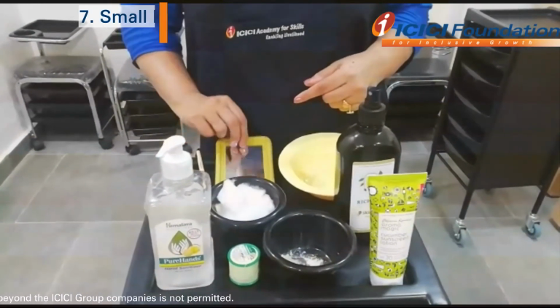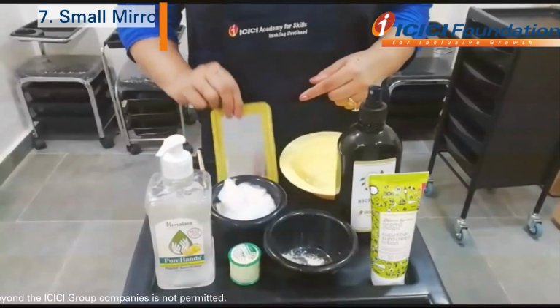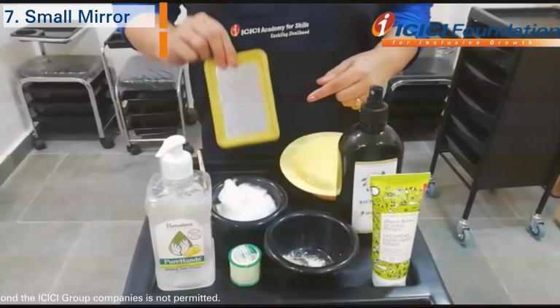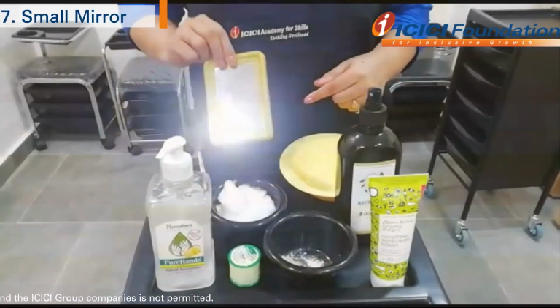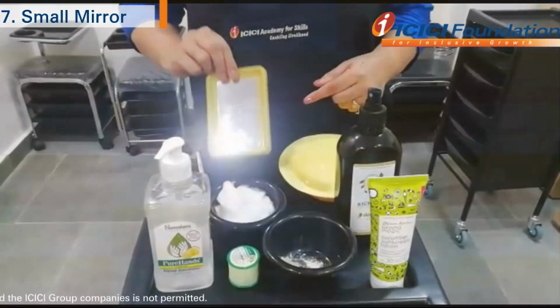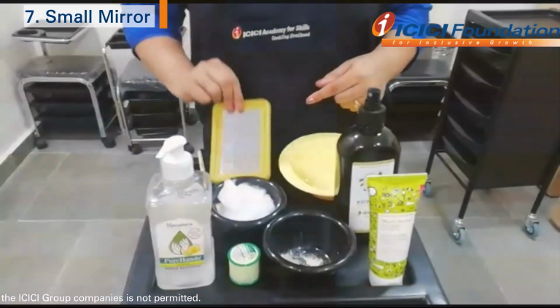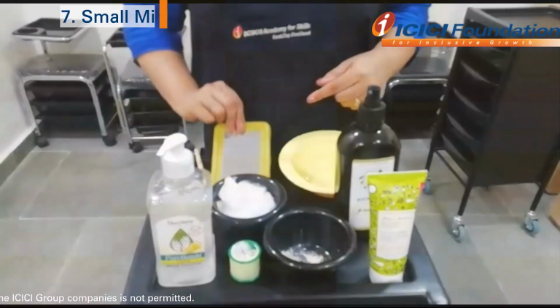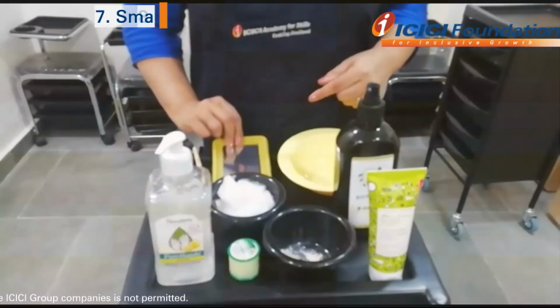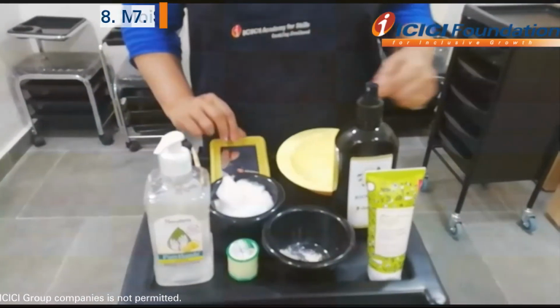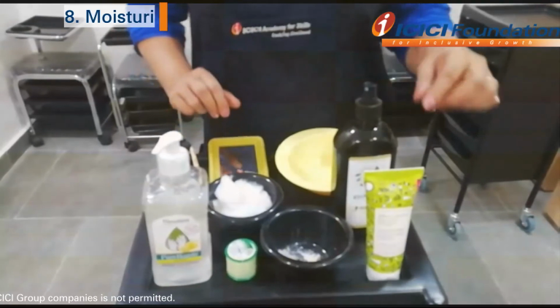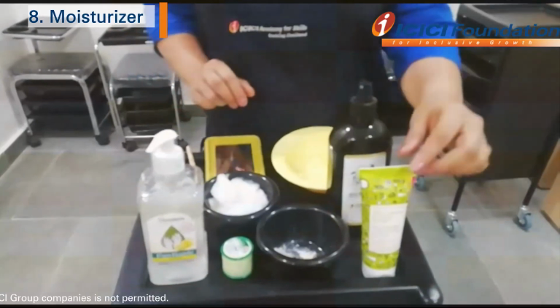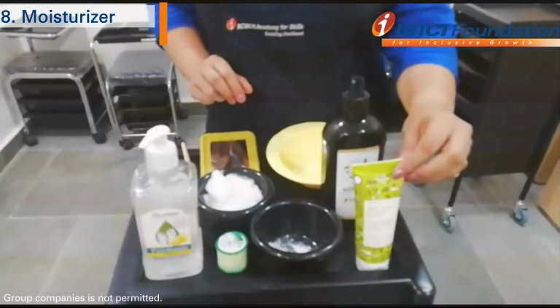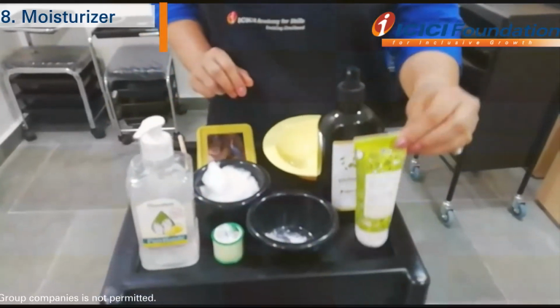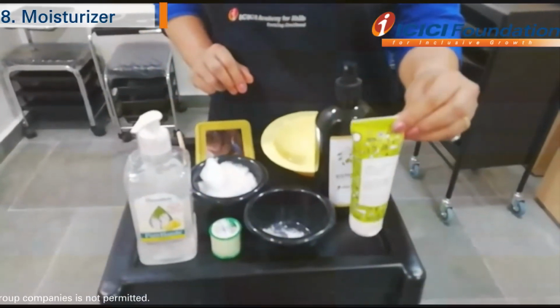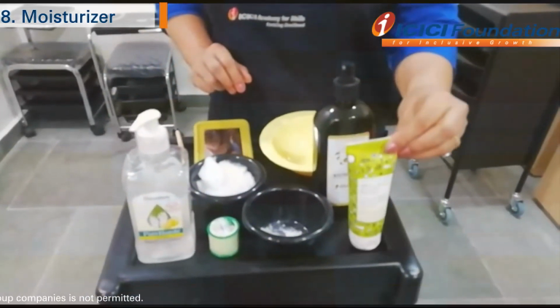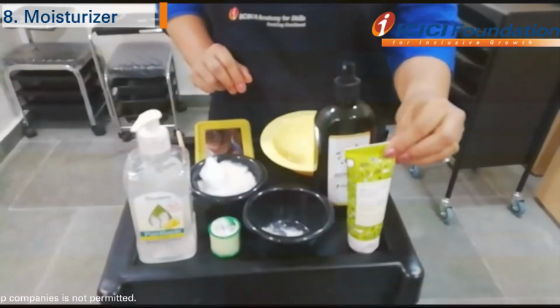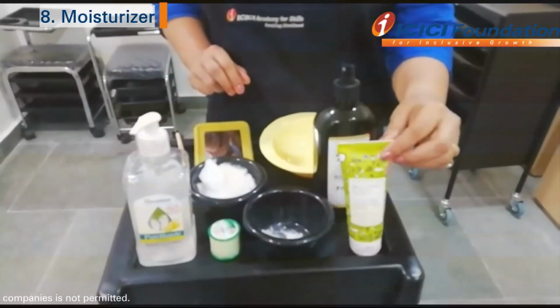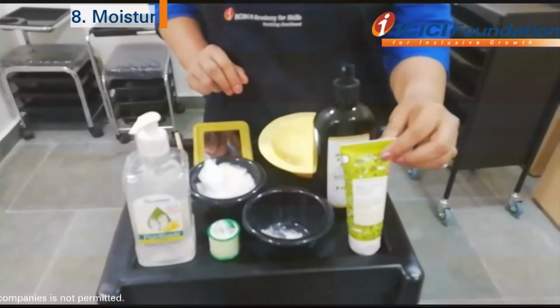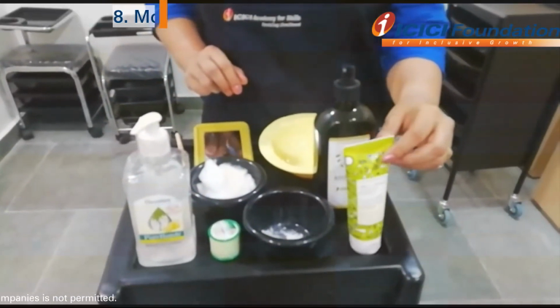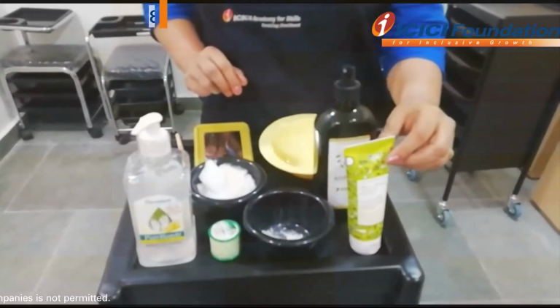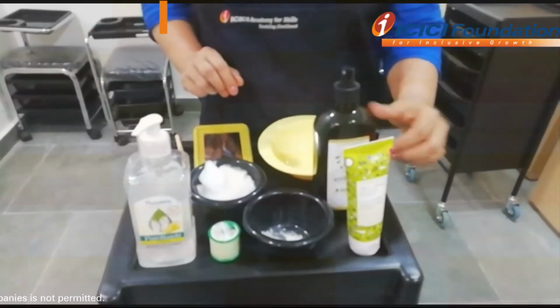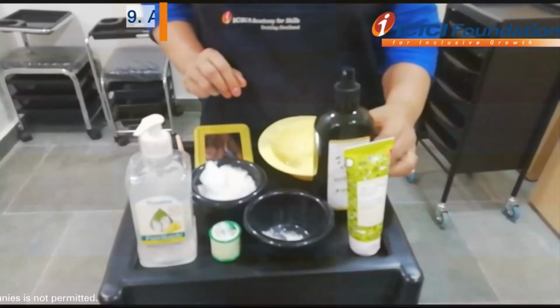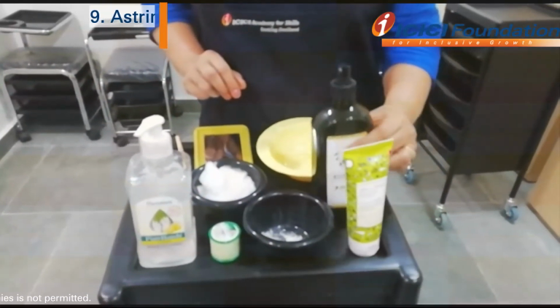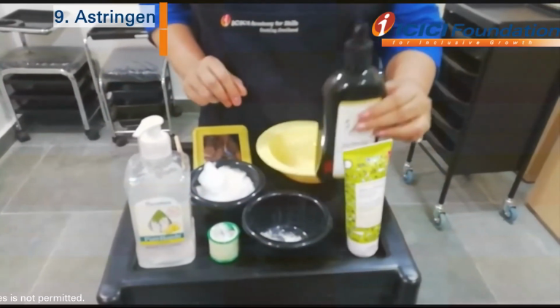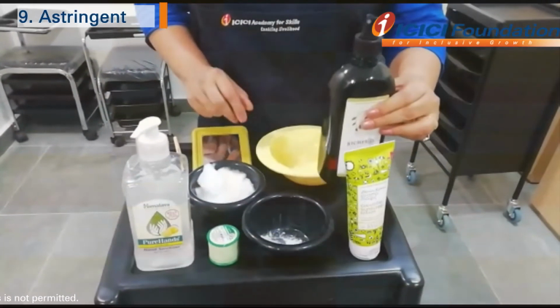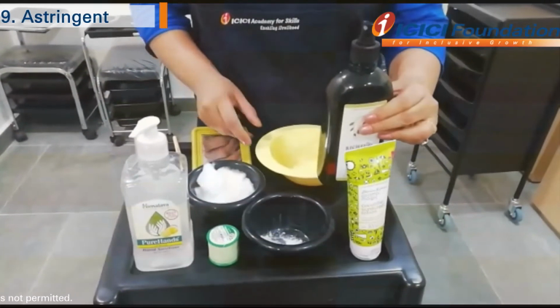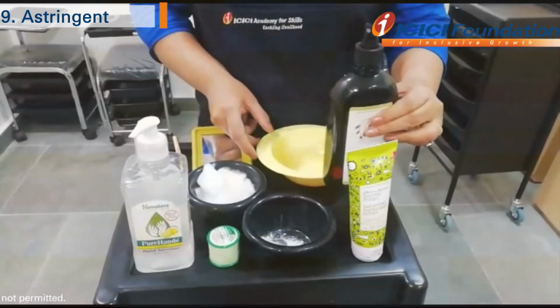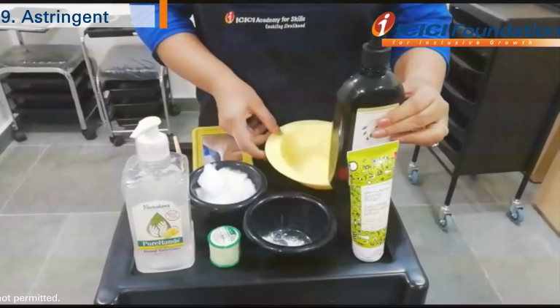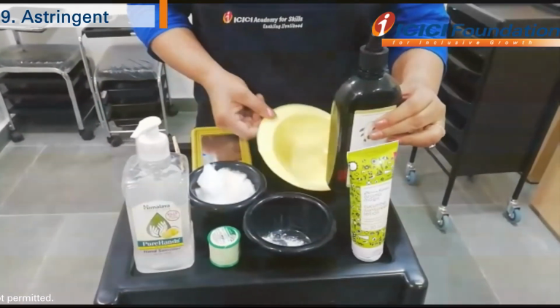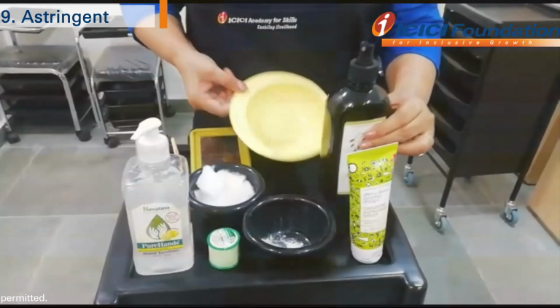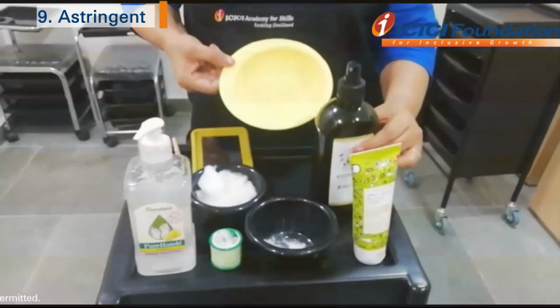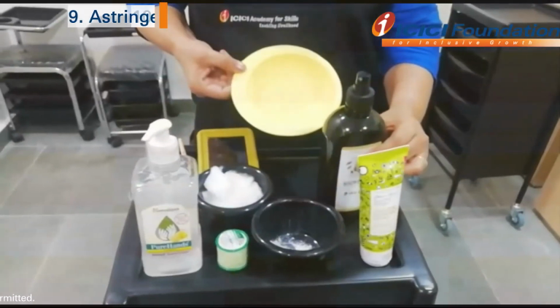Small mirror. Moisturizer. Astringent. Then, we need a little powder.